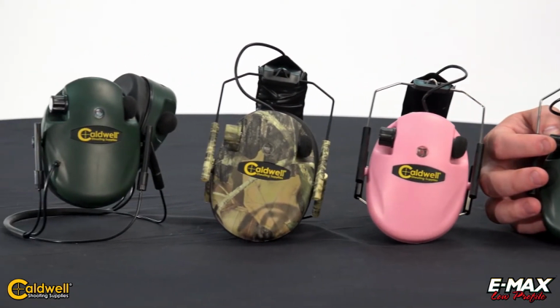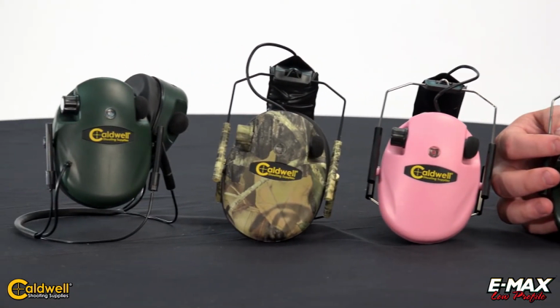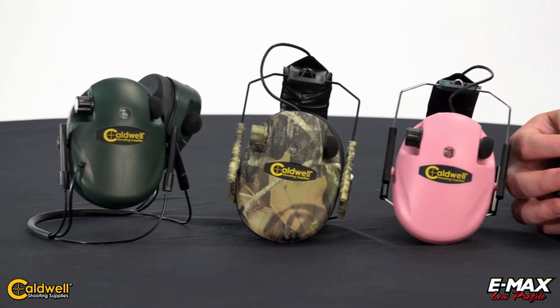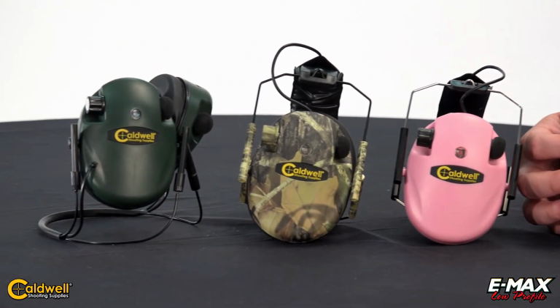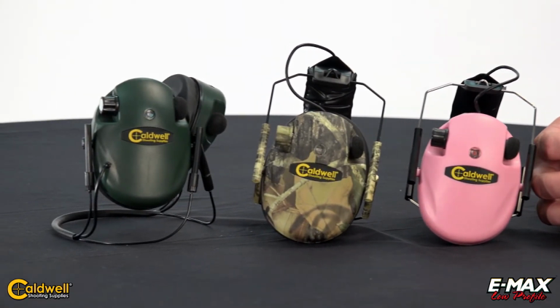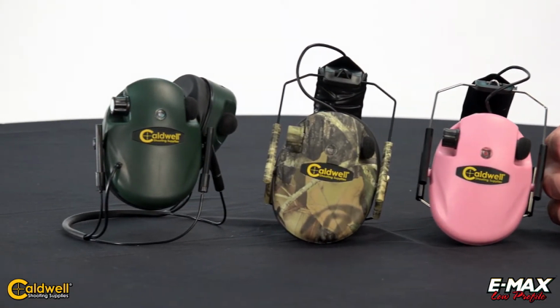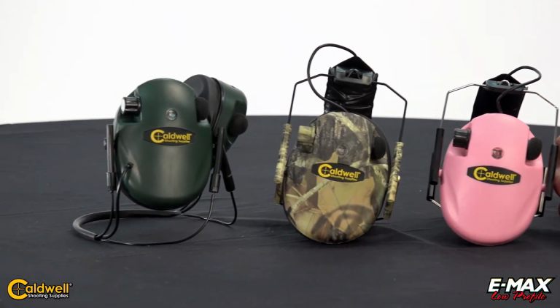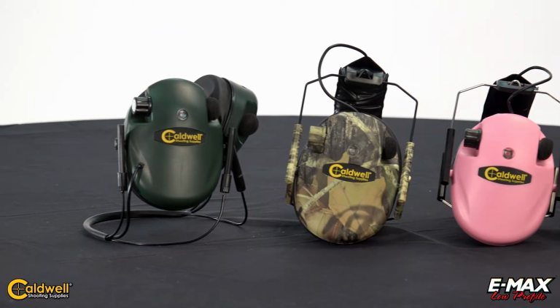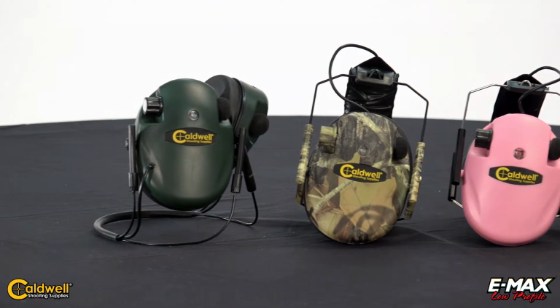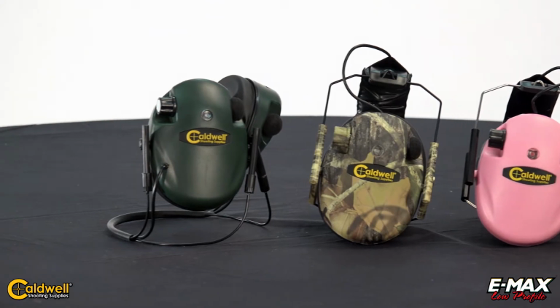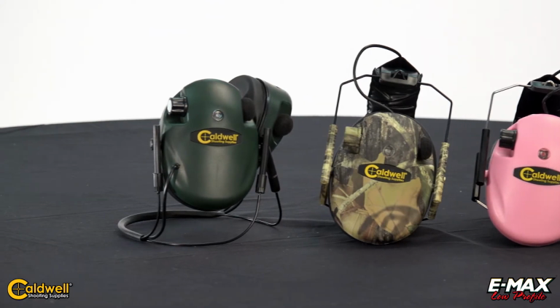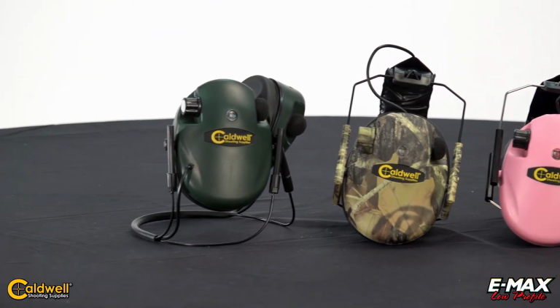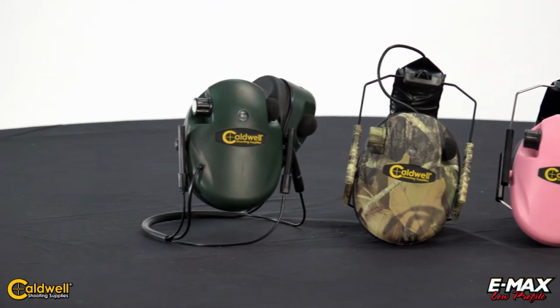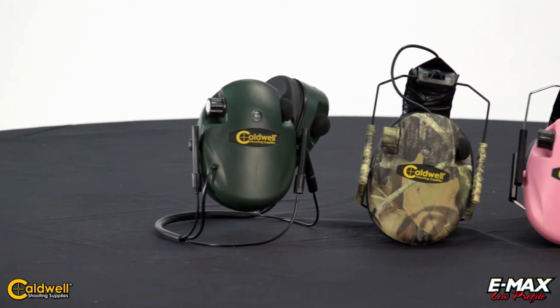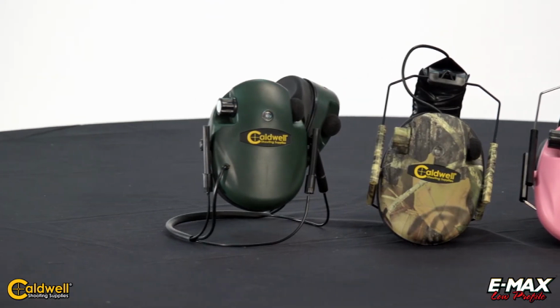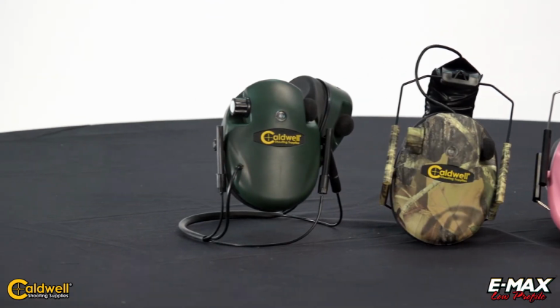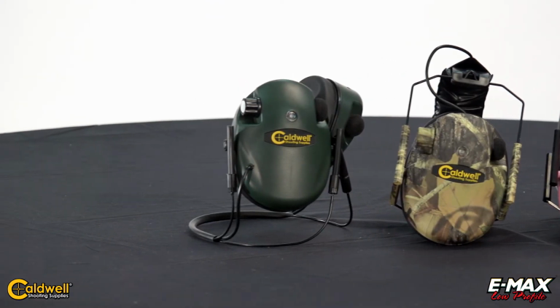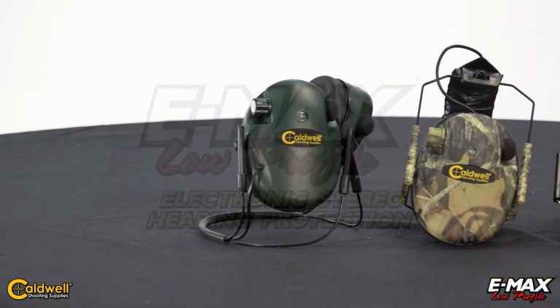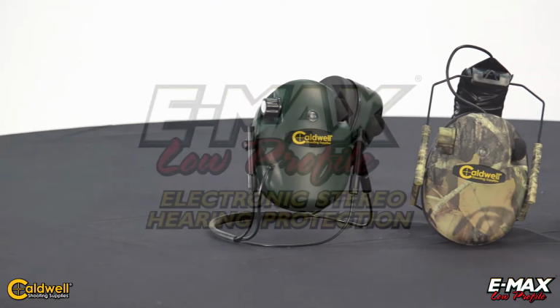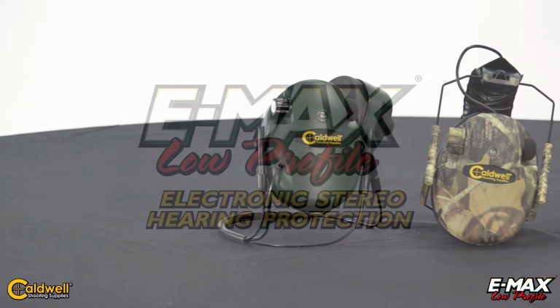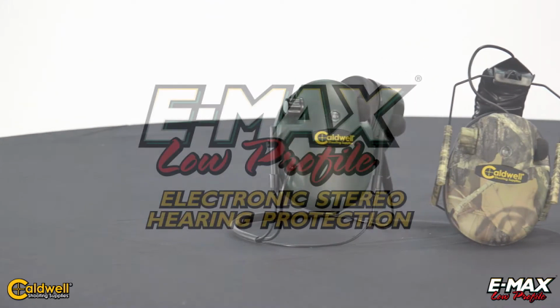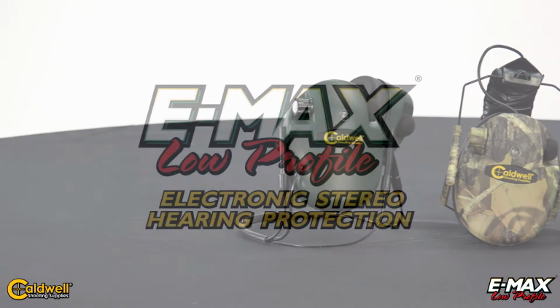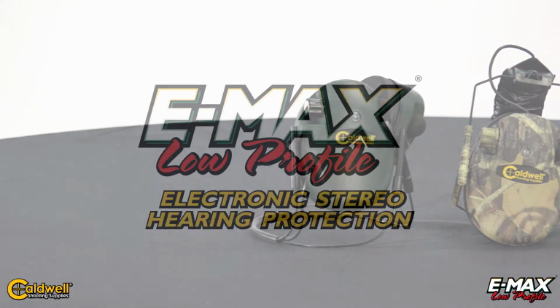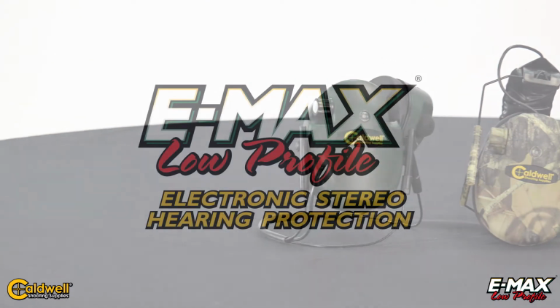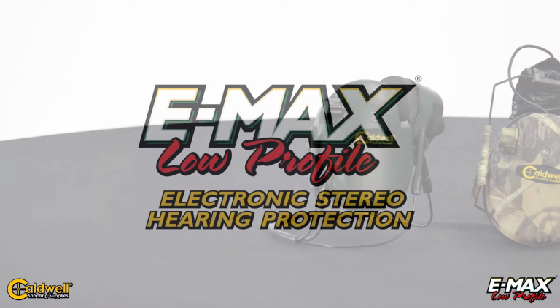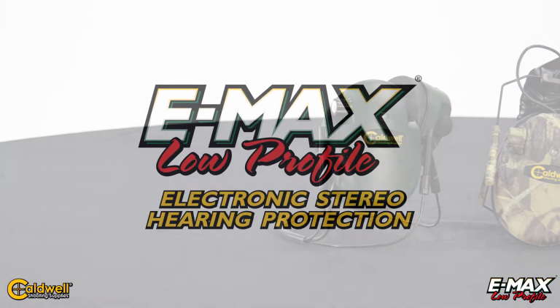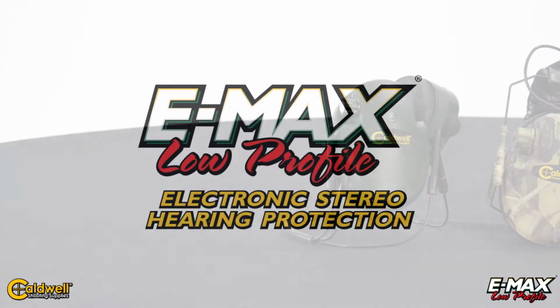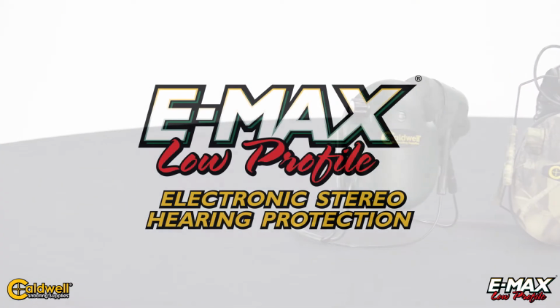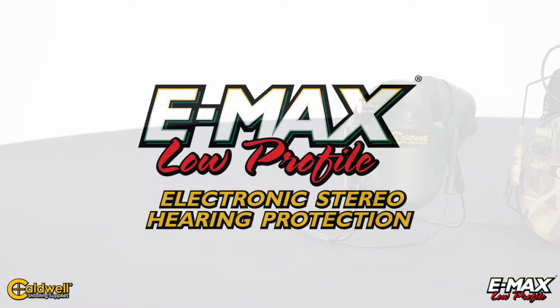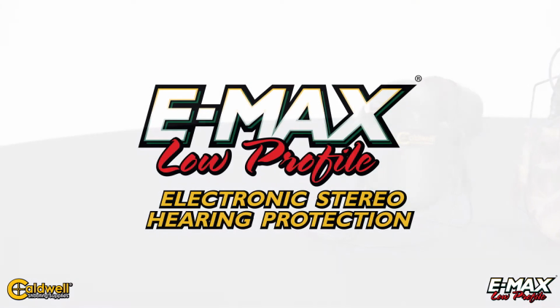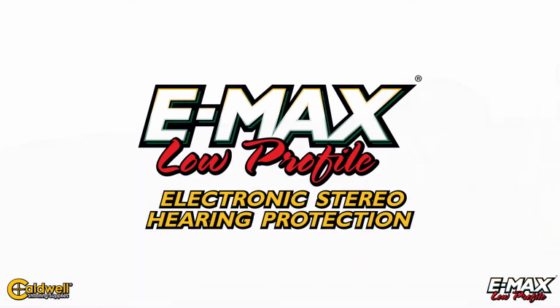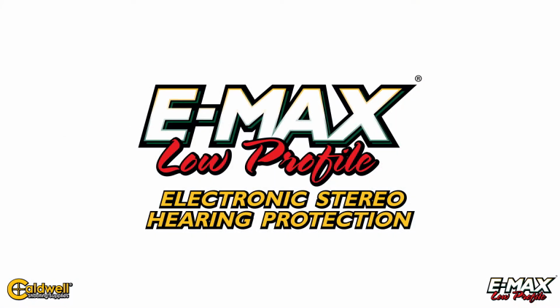Amplify, protect, and enhance your next shooting experience with the Caldwell E-MAX low-profile series ear muffs.